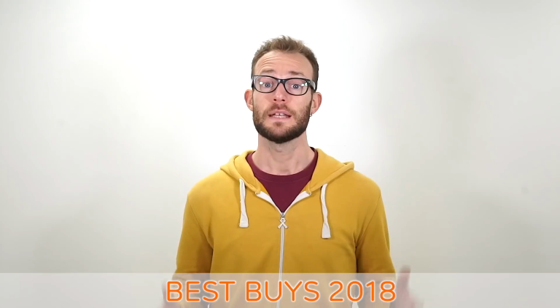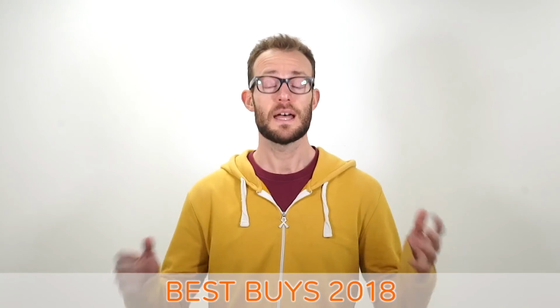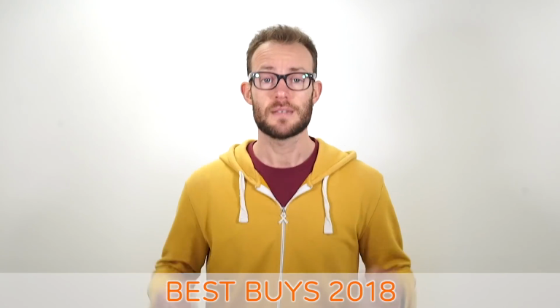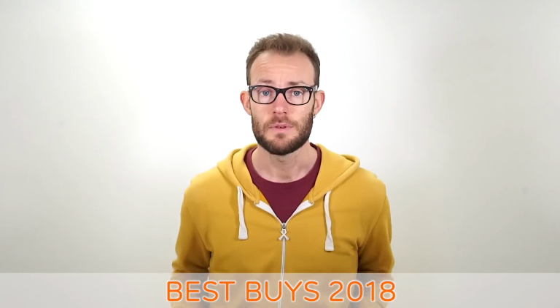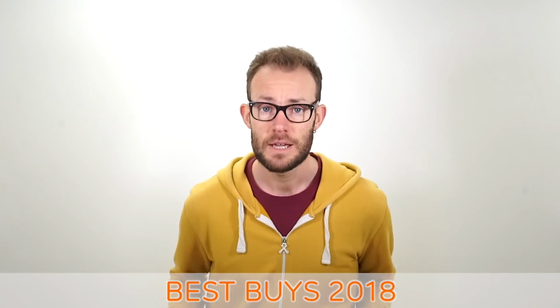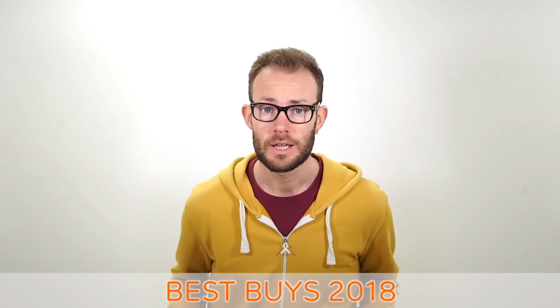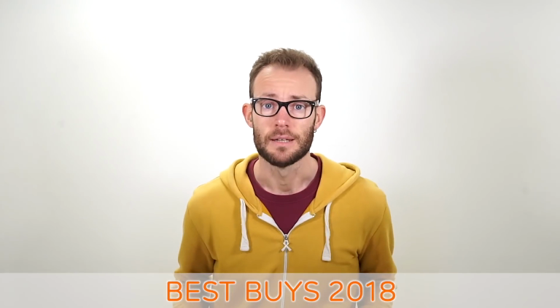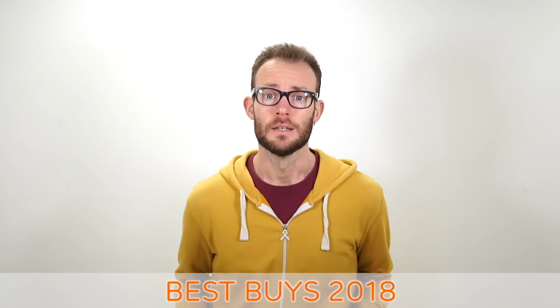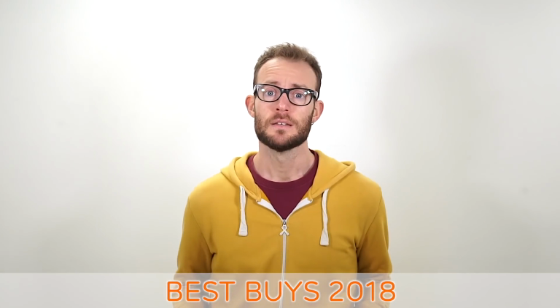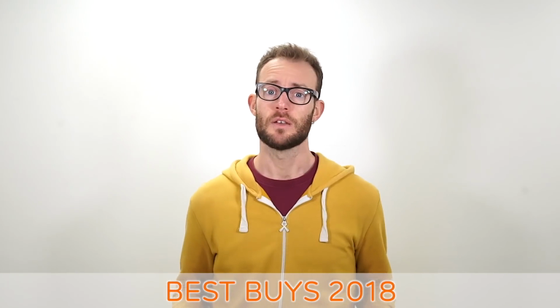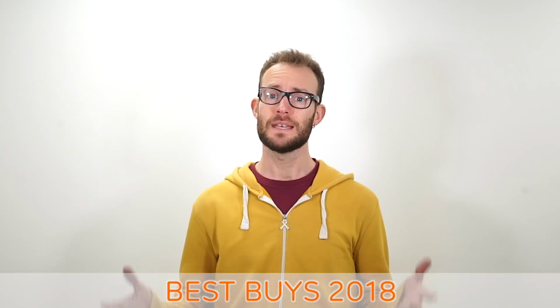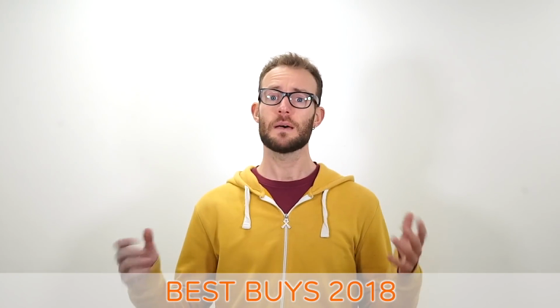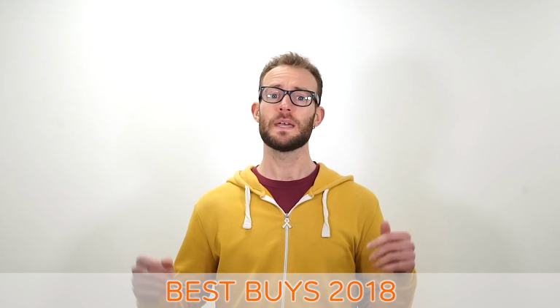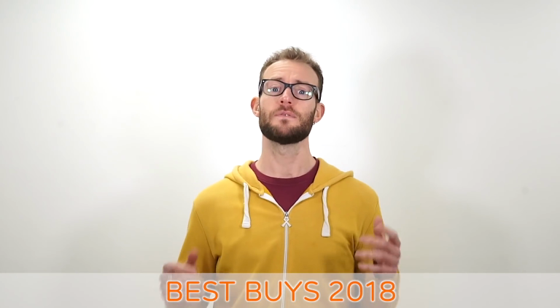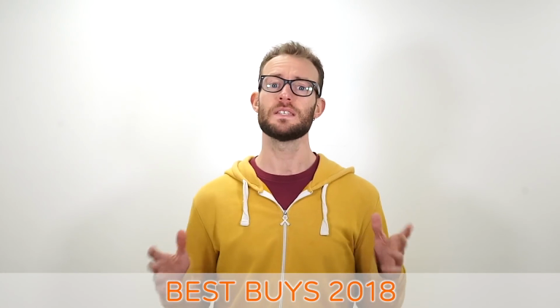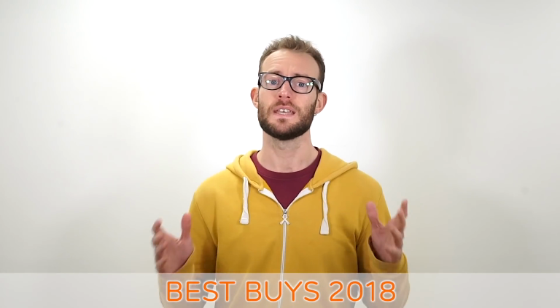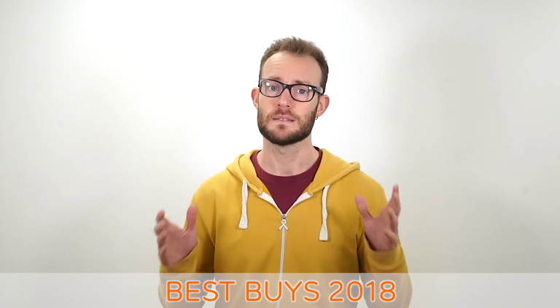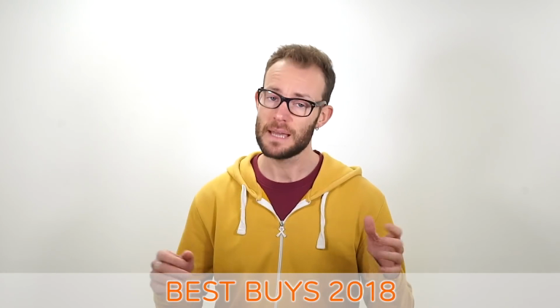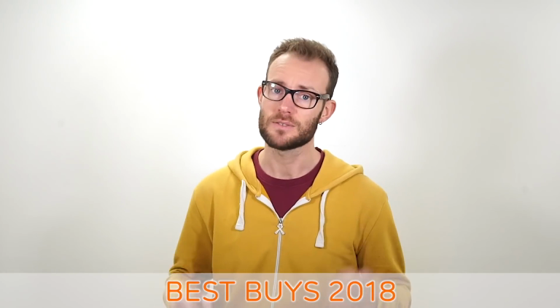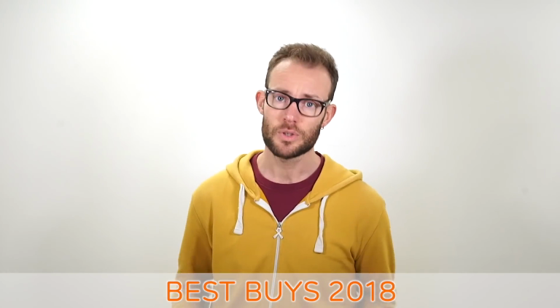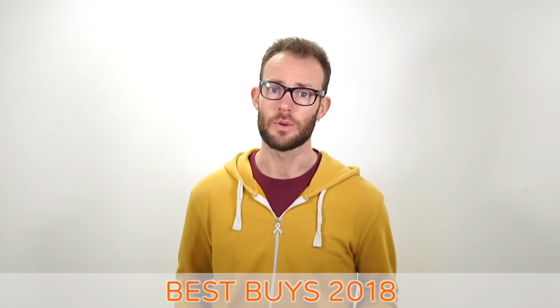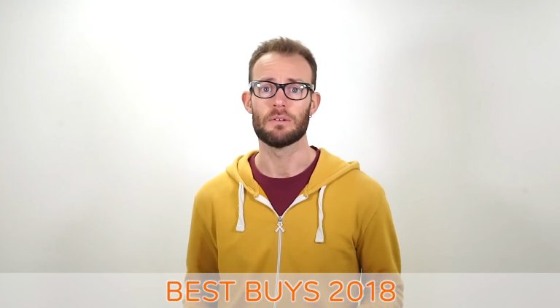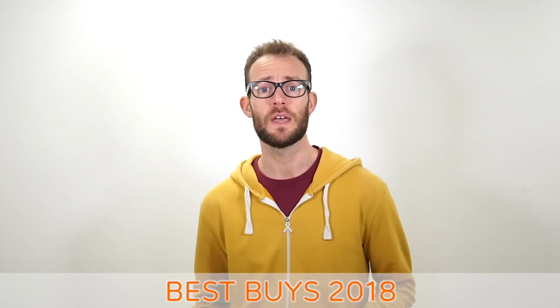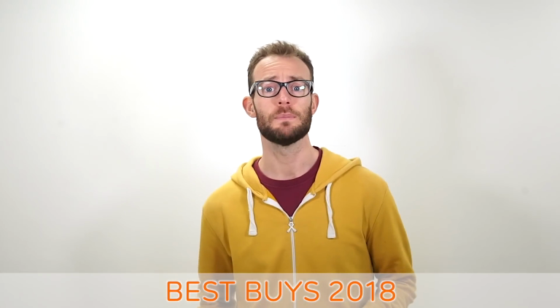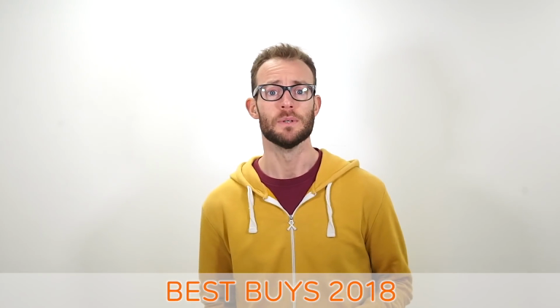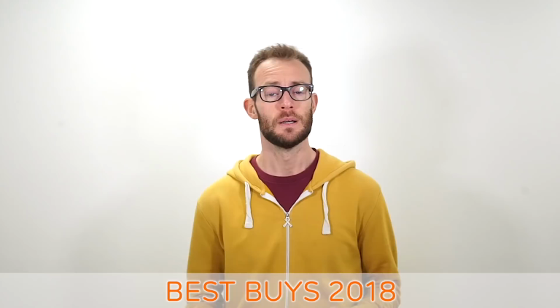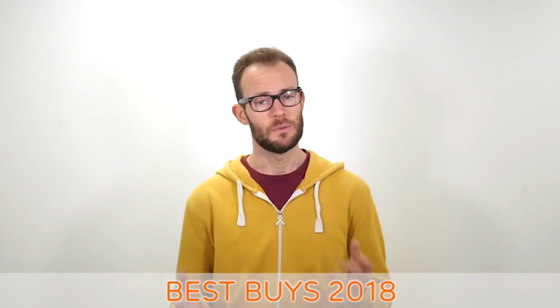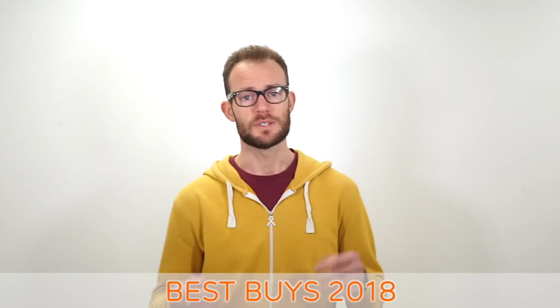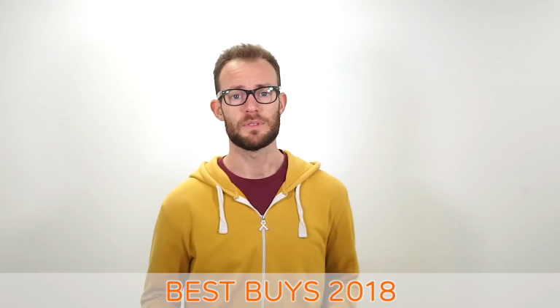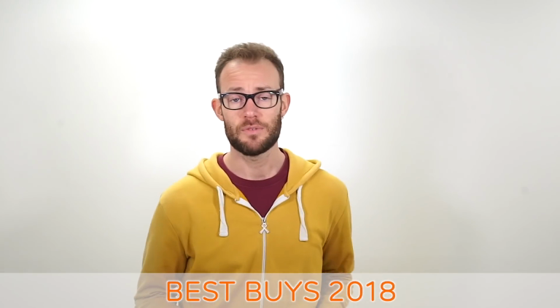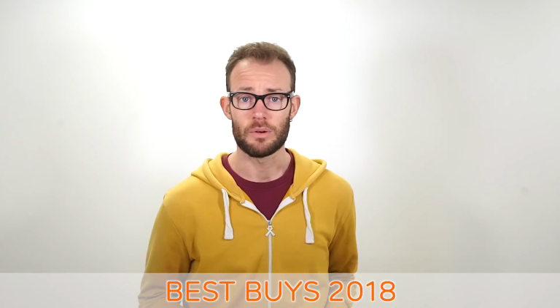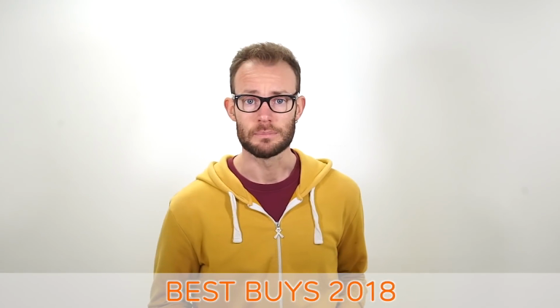It's that time of year again, so here's our pick of this year's best audio gear available, with something for everyone.